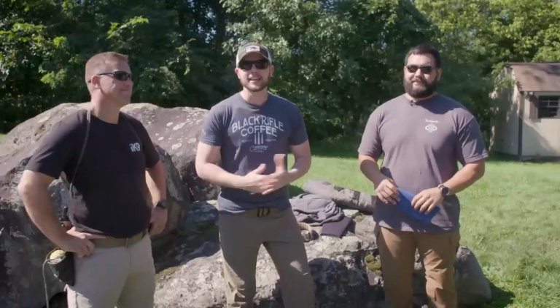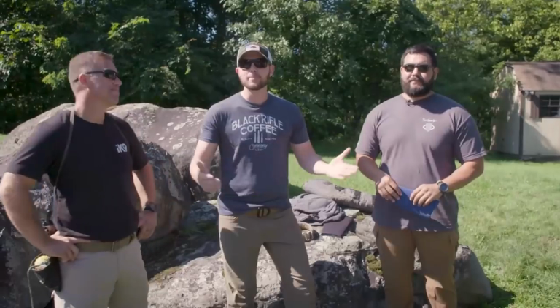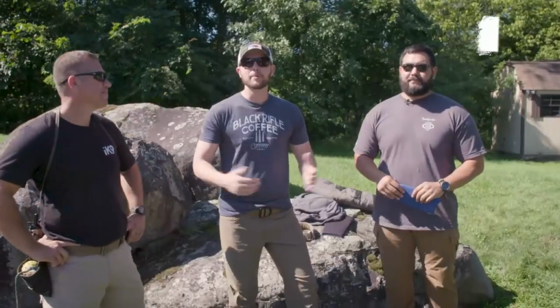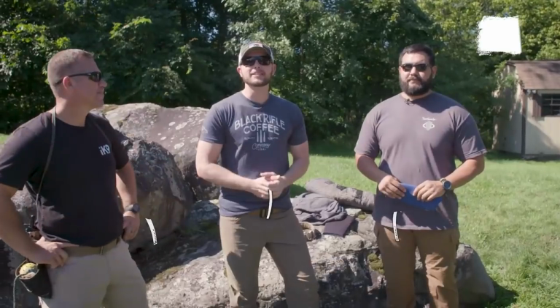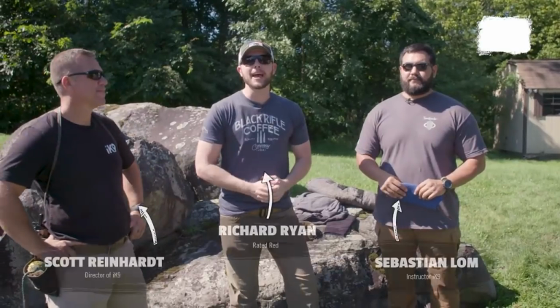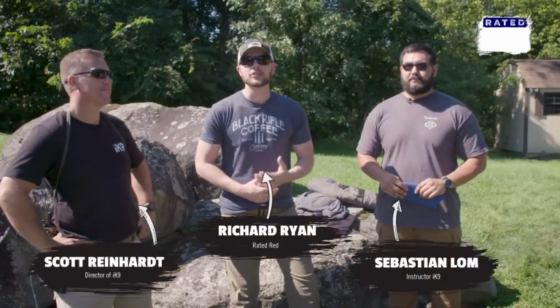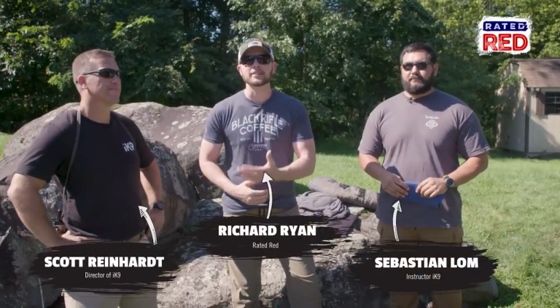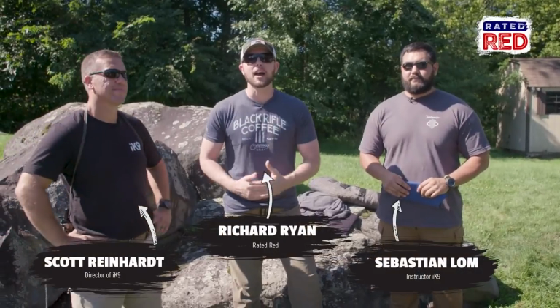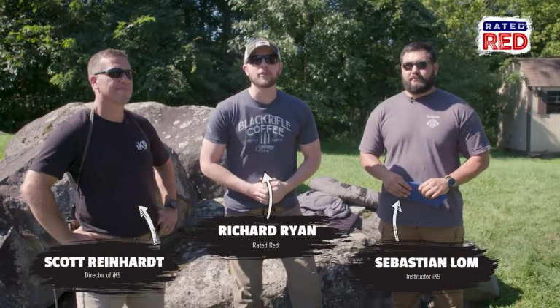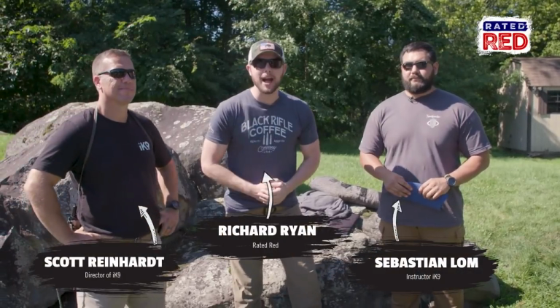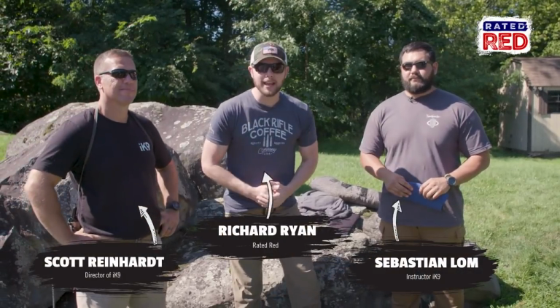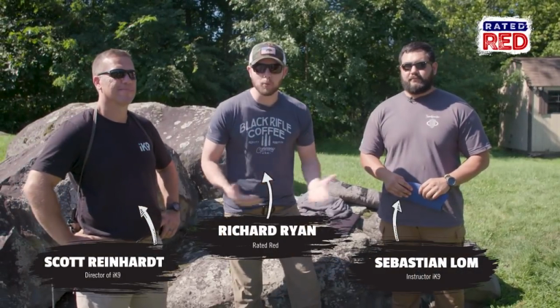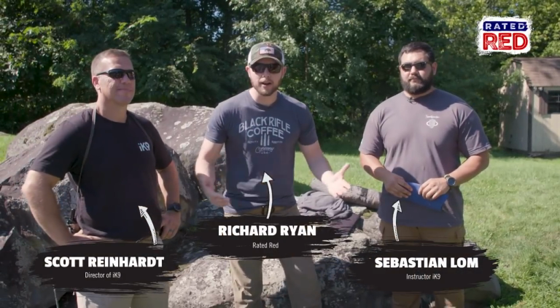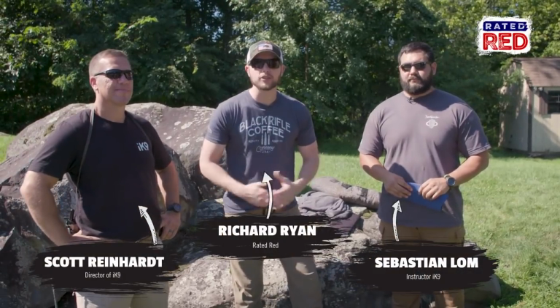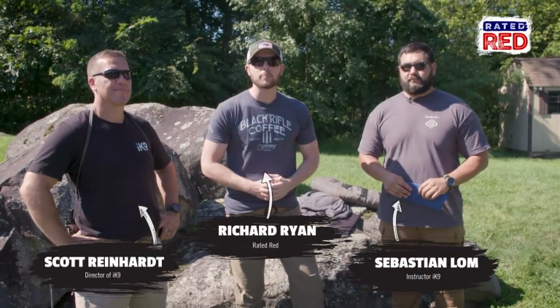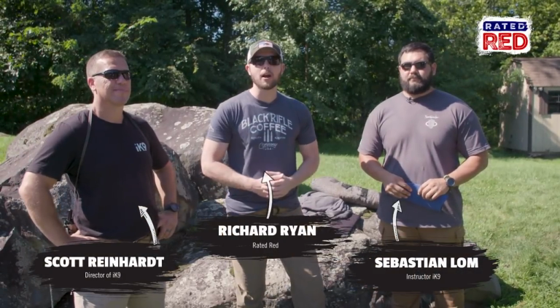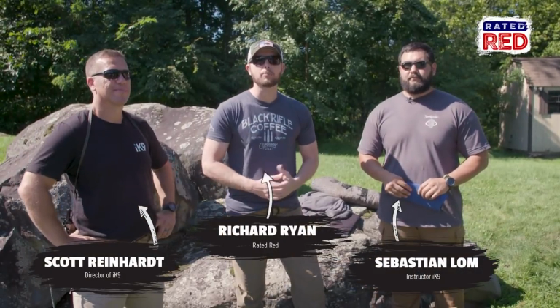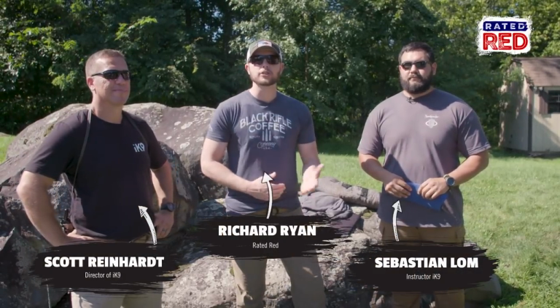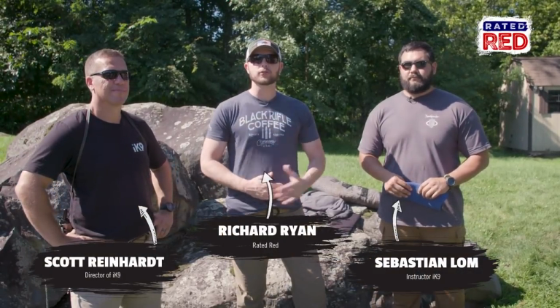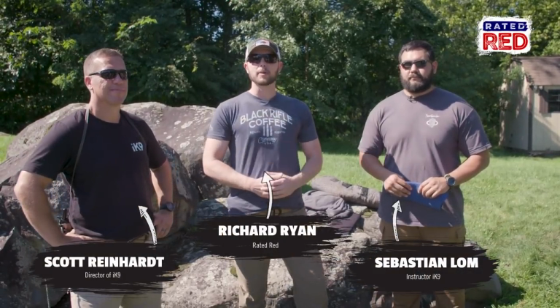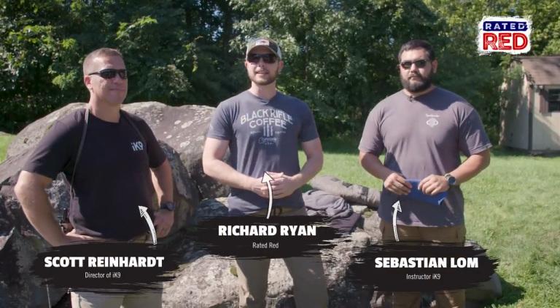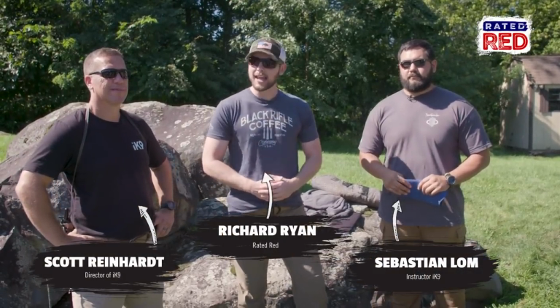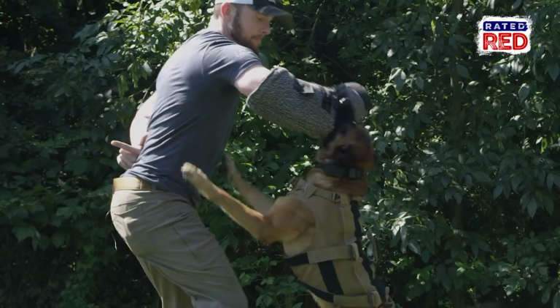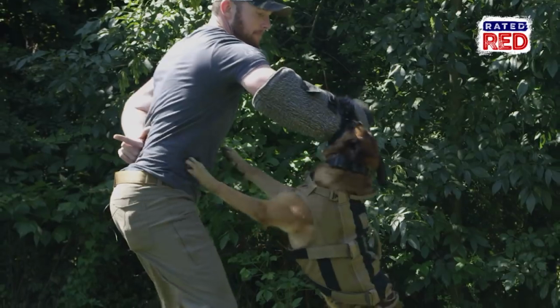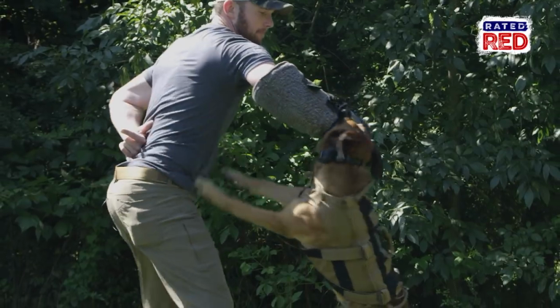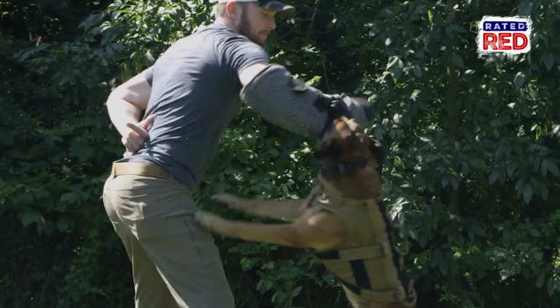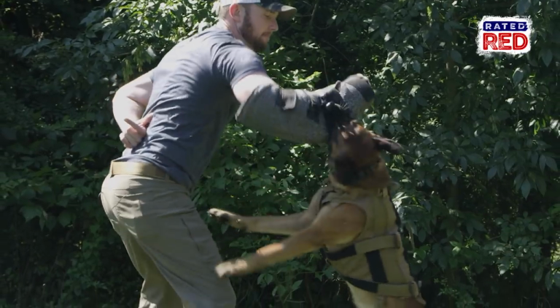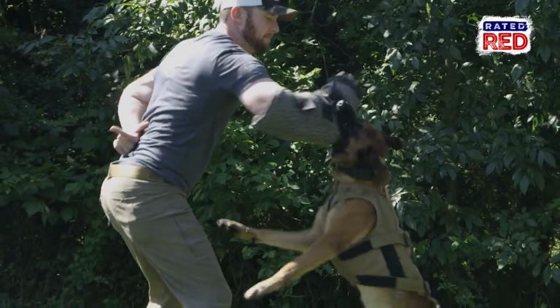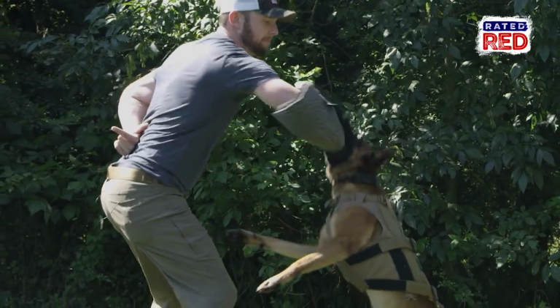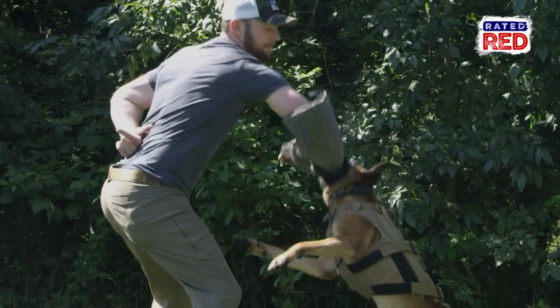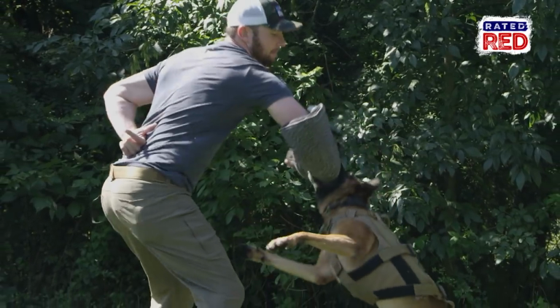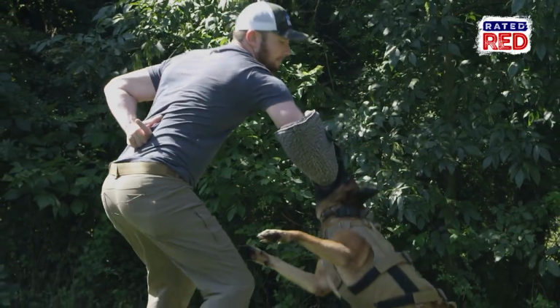Today I'm joined by Sebastian and Scott from IK9. We're here at Tripwire Operations Group and today I'm gonna decoy for one of their patrol dogs.